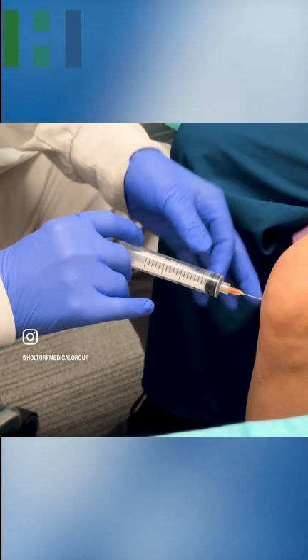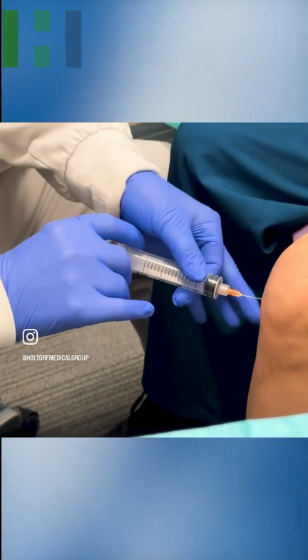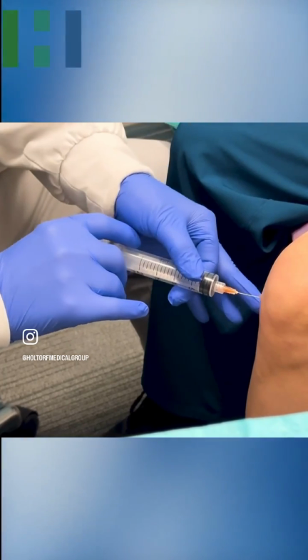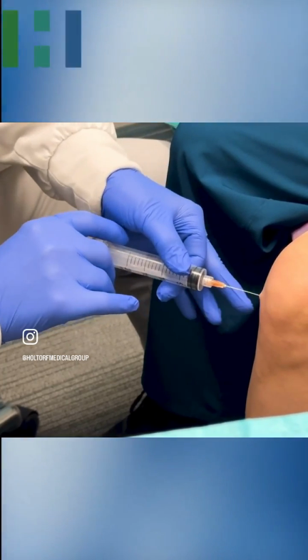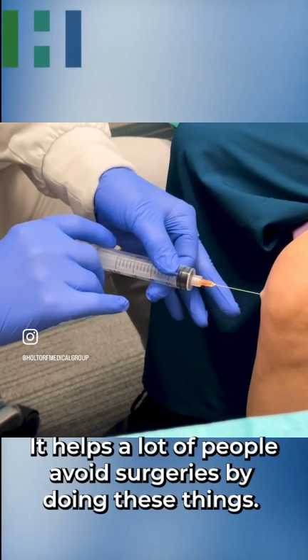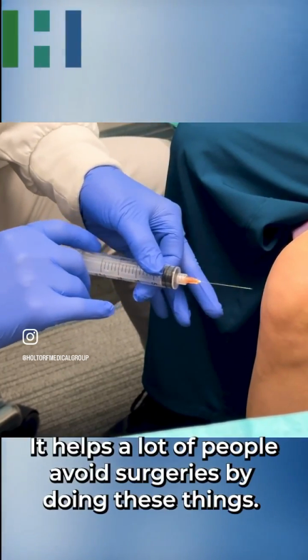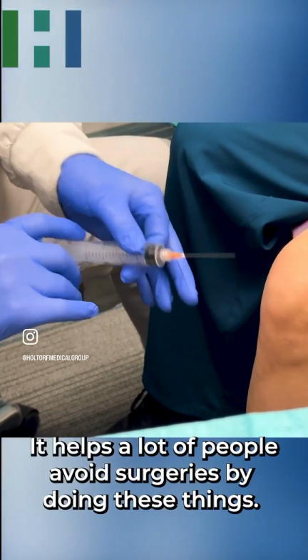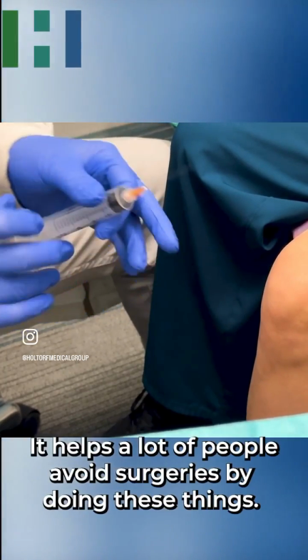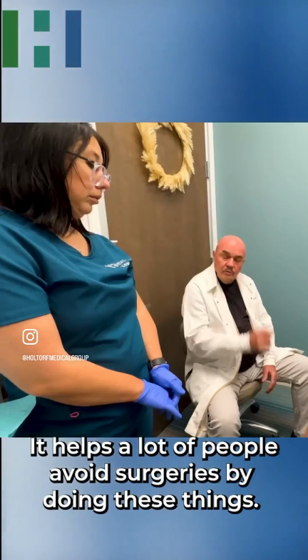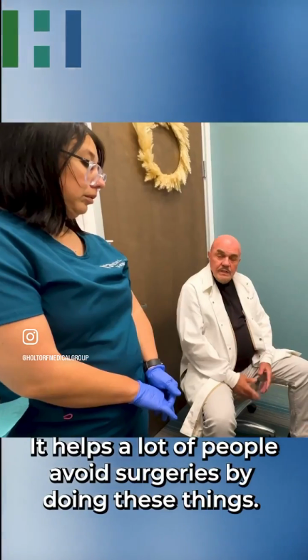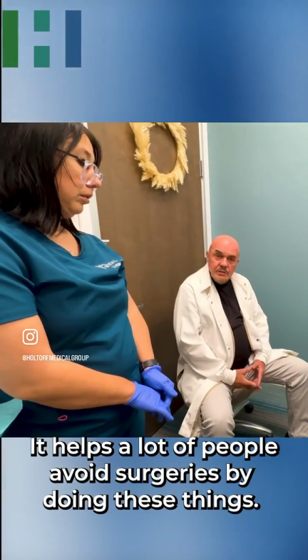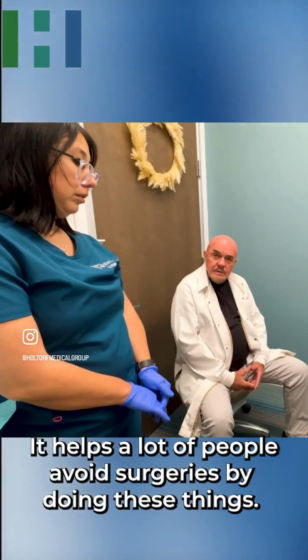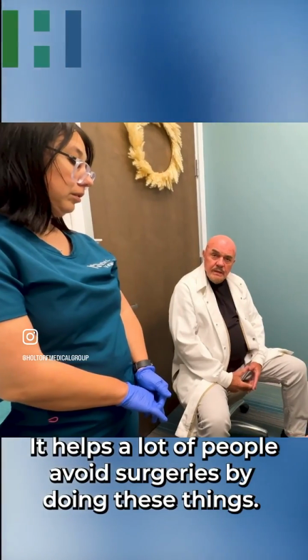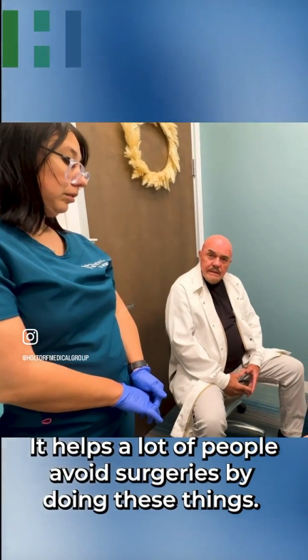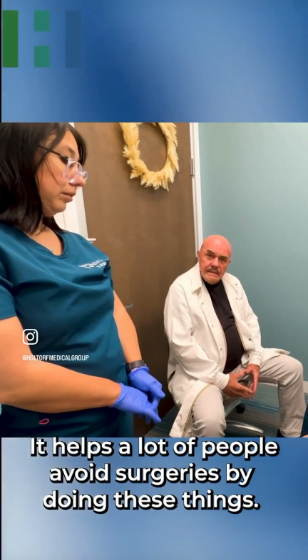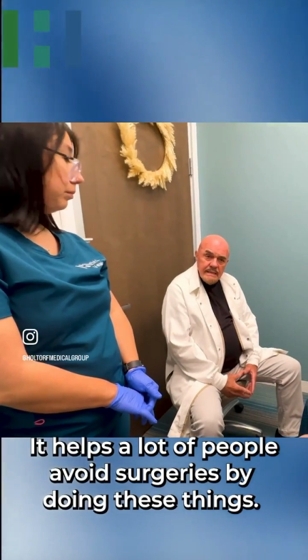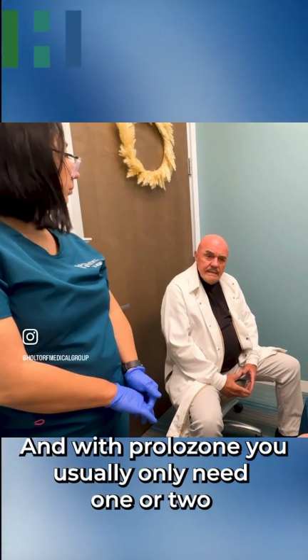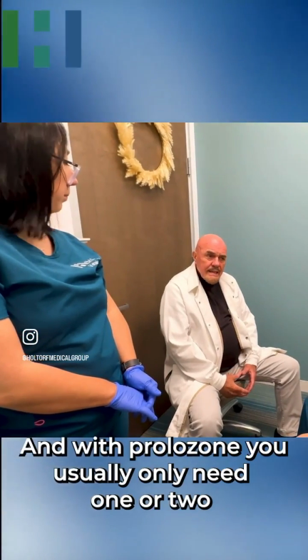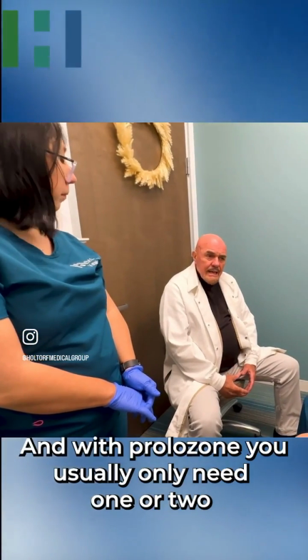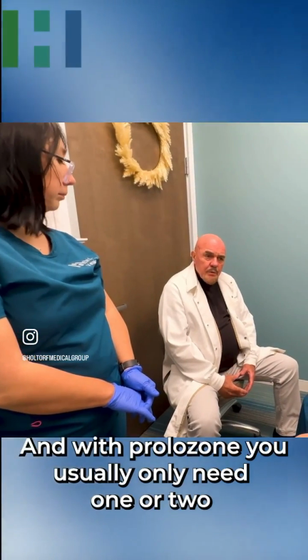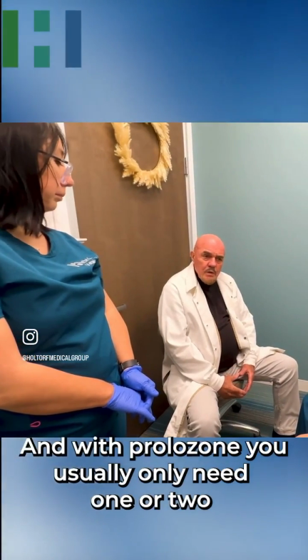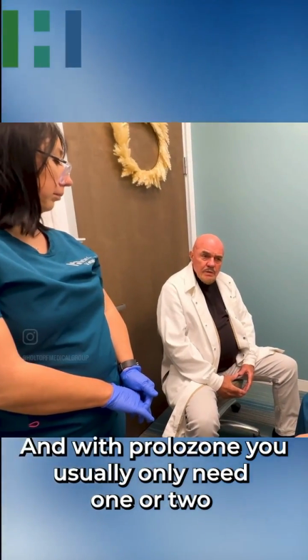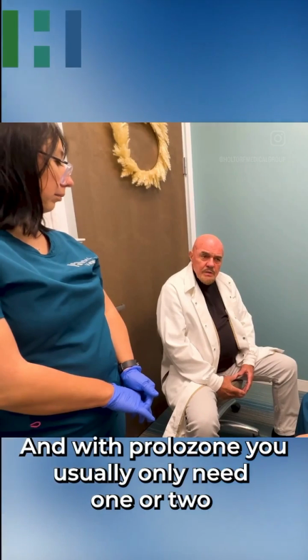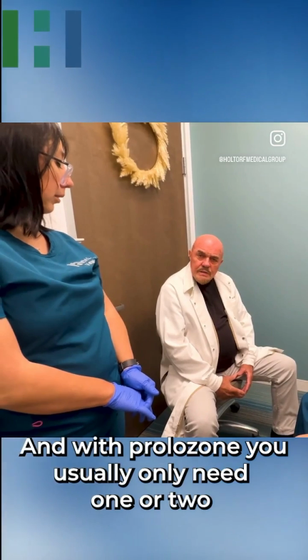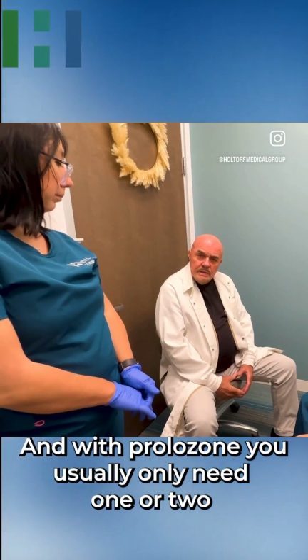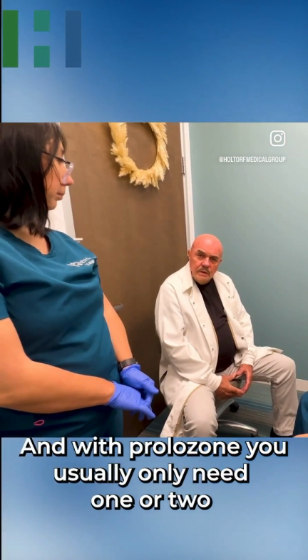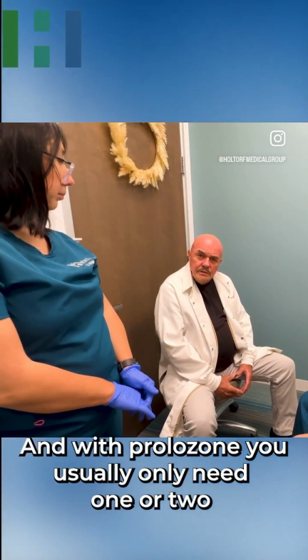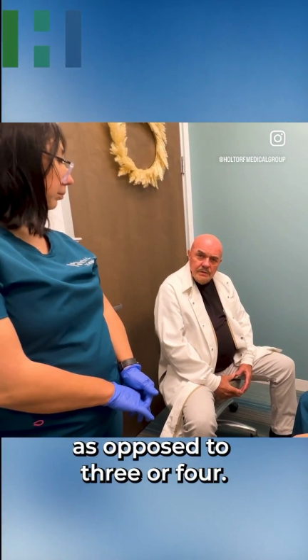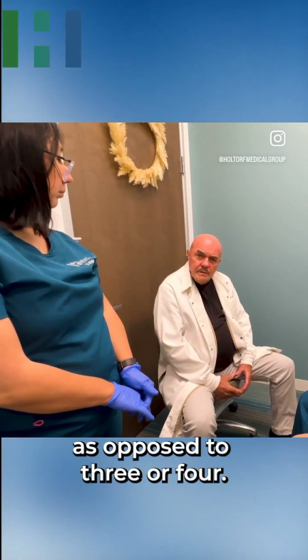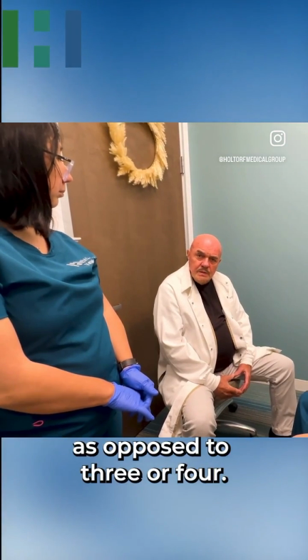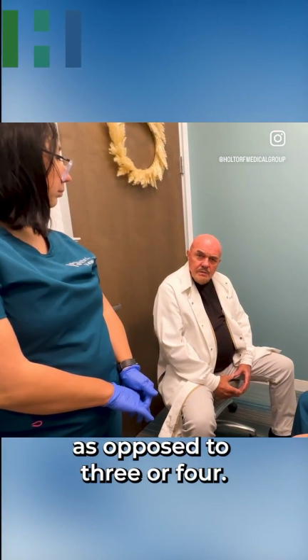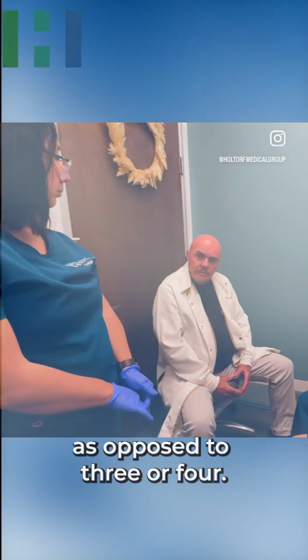This helps a lot of people avoid surgeries by doing these things. With prolozone, you usually only need one or two treatments as opposed to three or four.